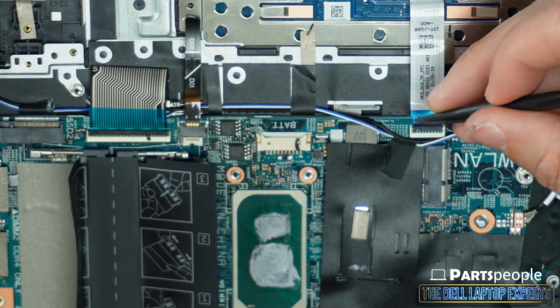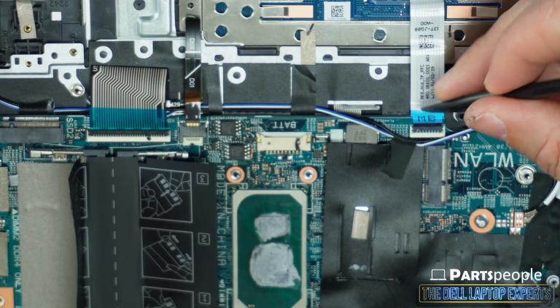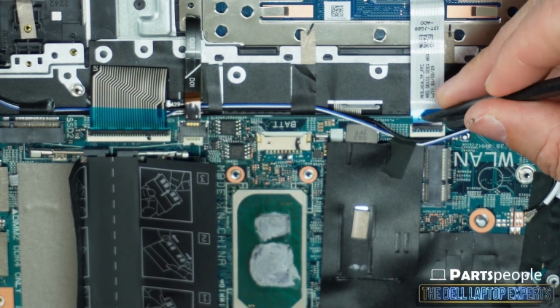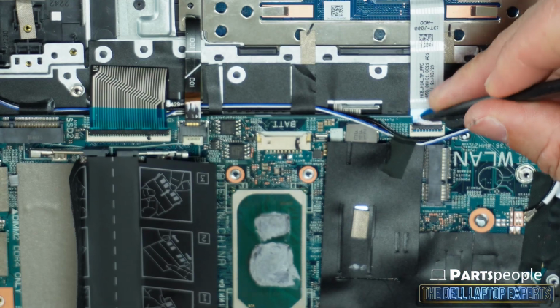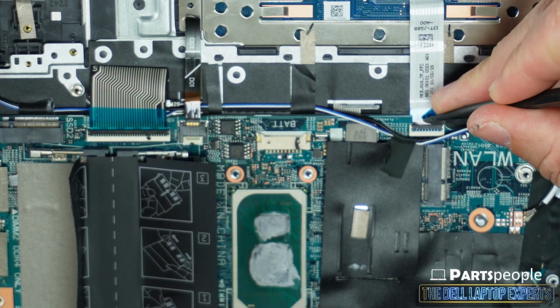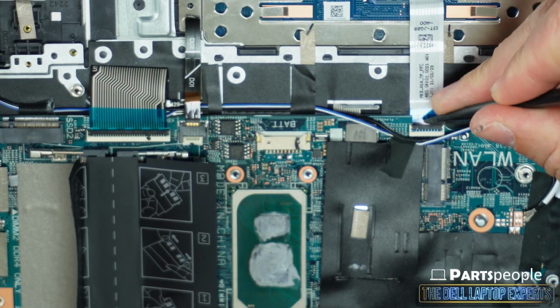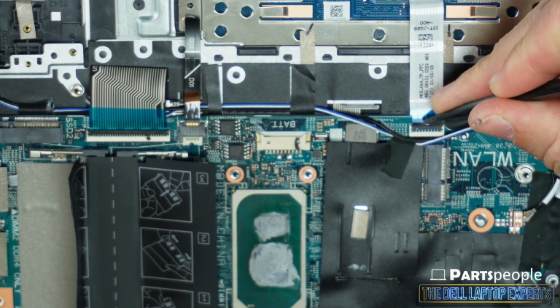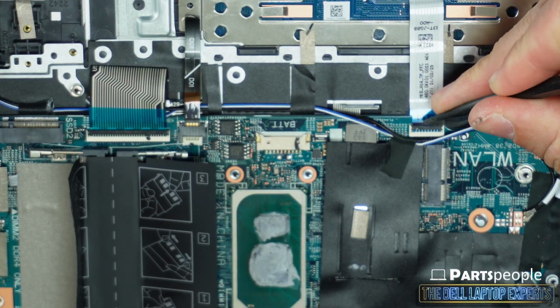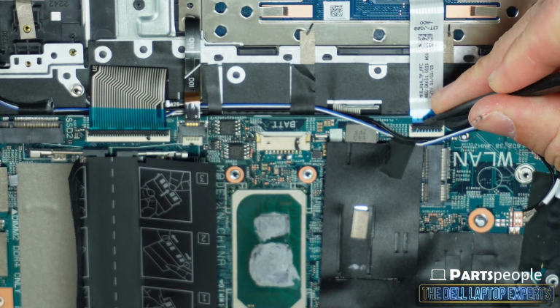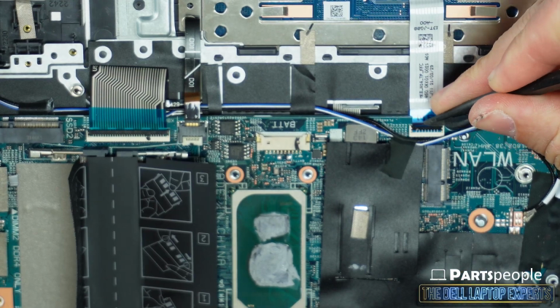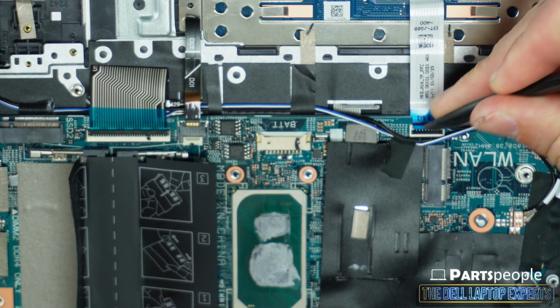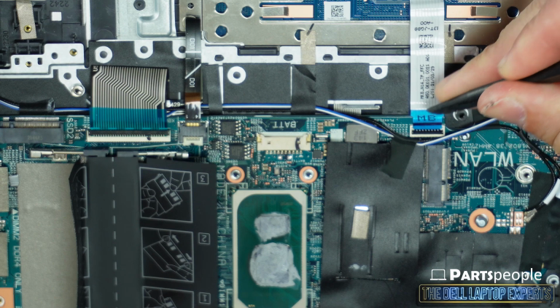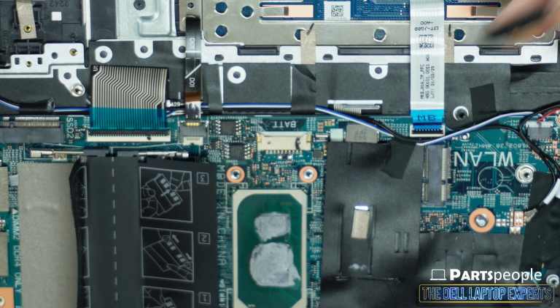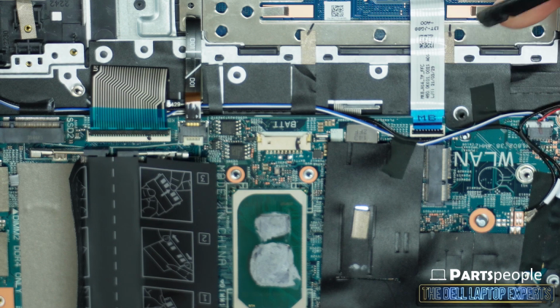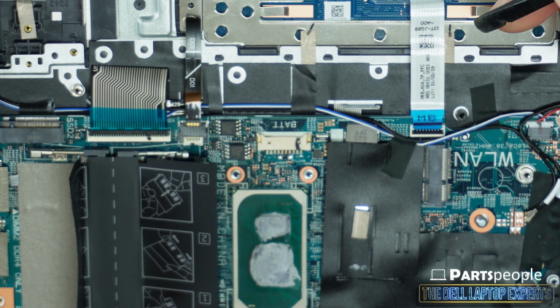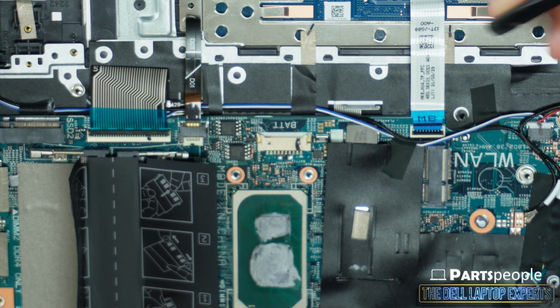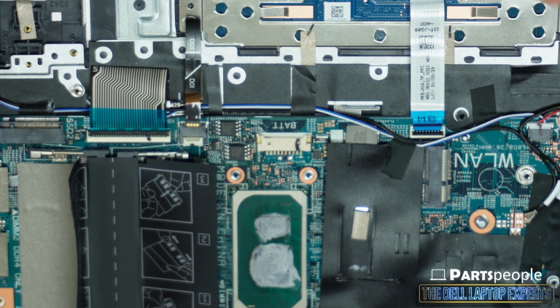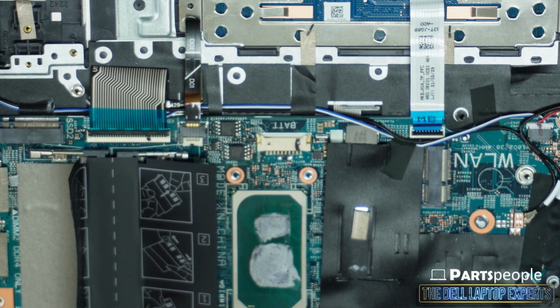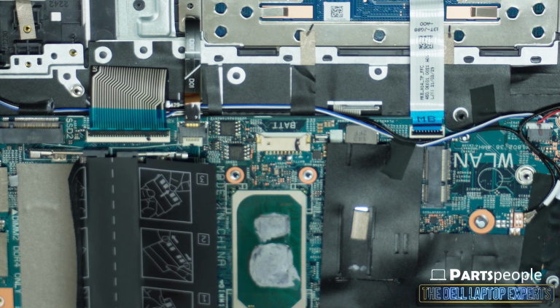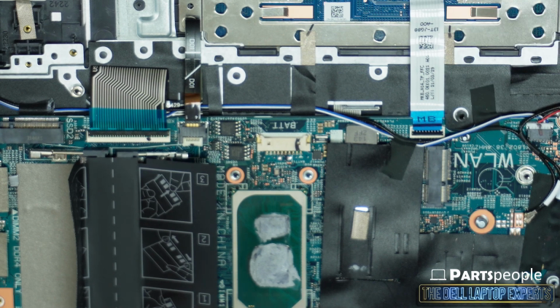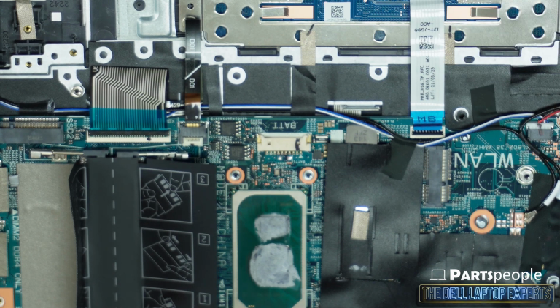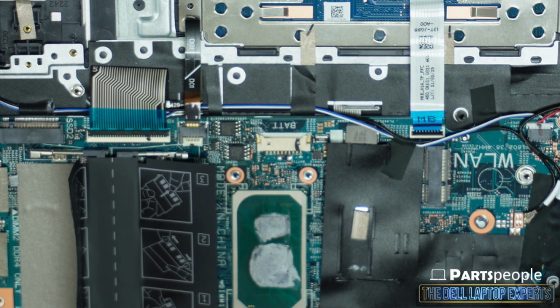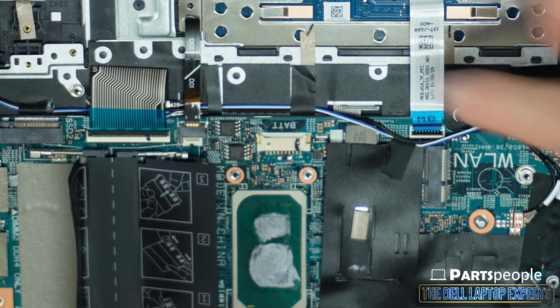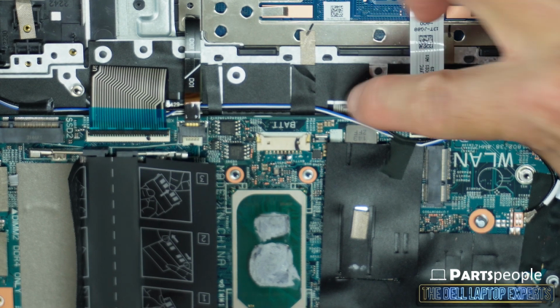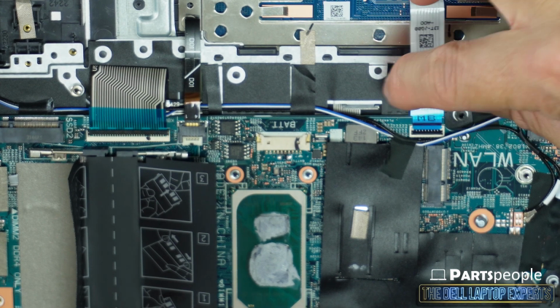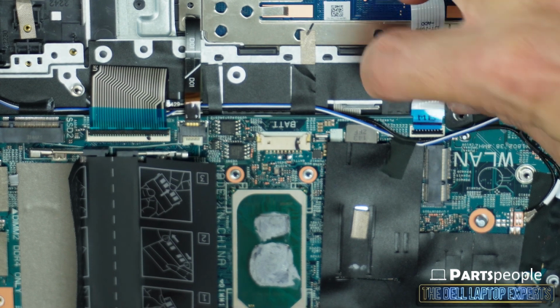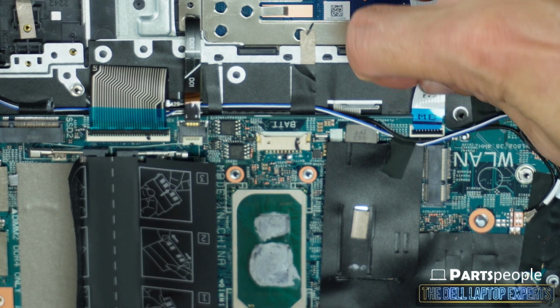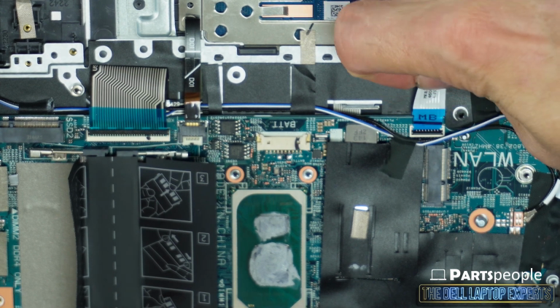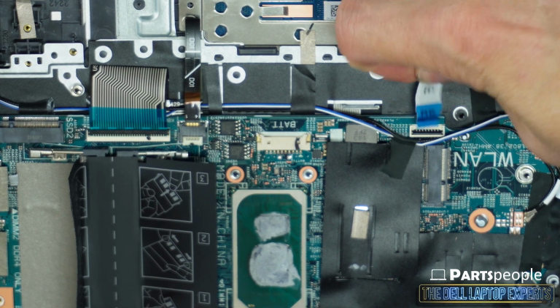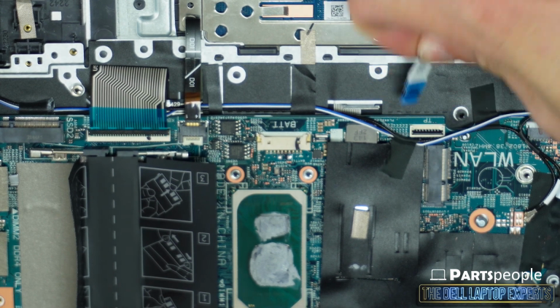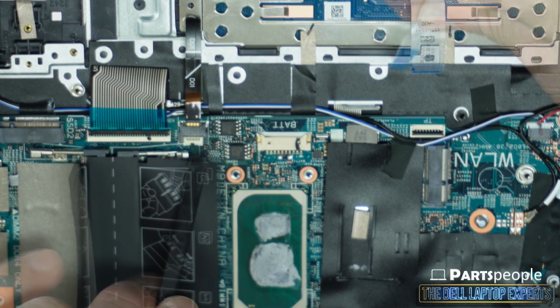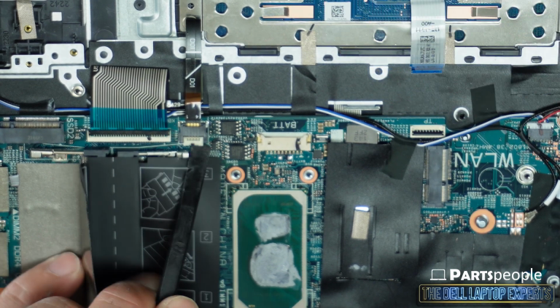Be careful to unsnap the locking brackets shown here in this video.